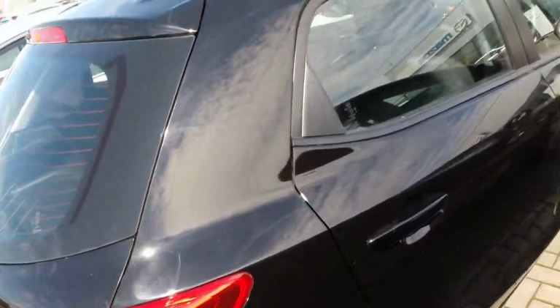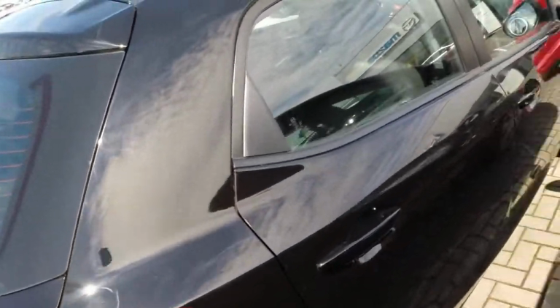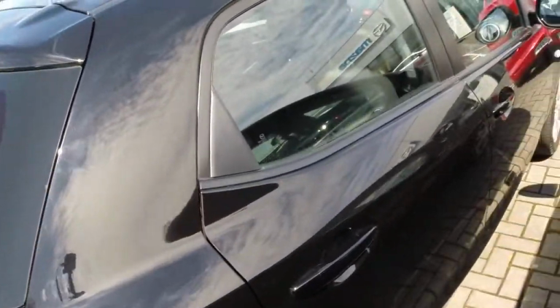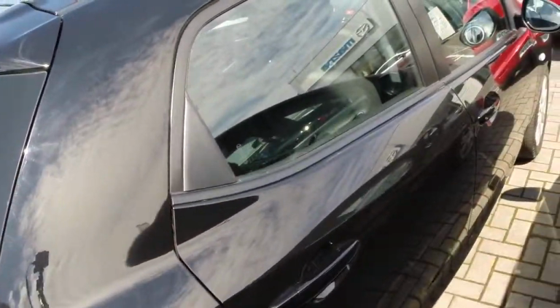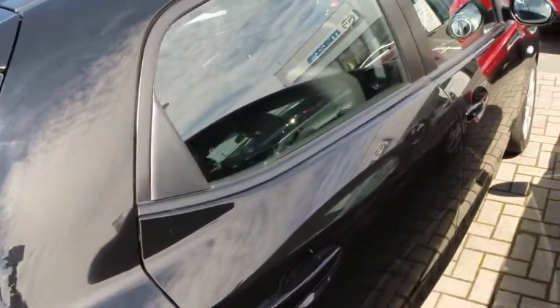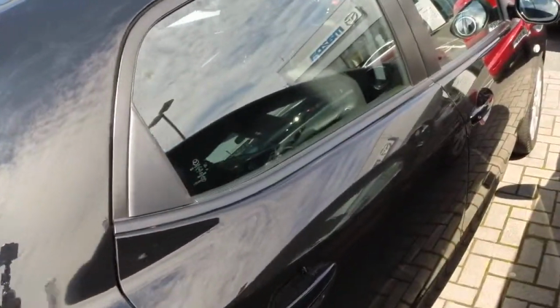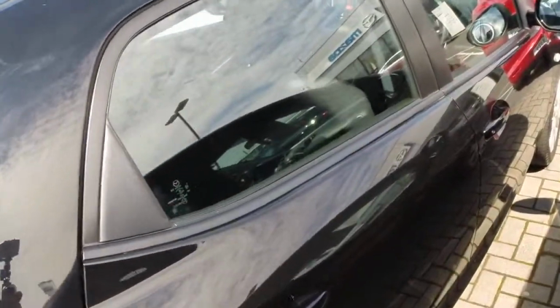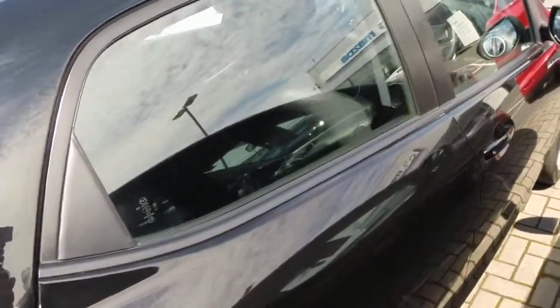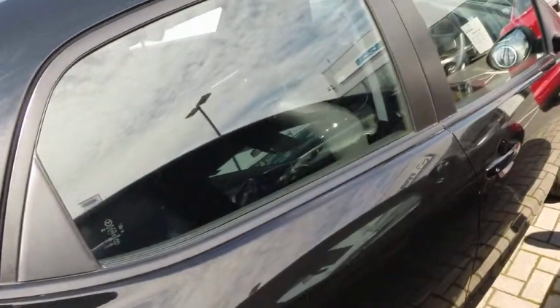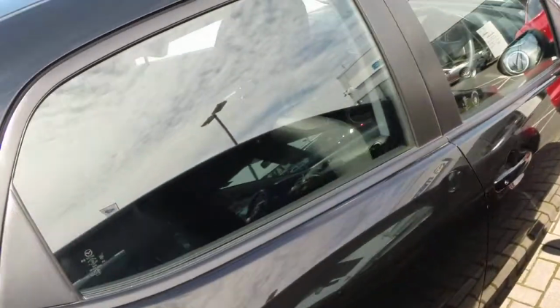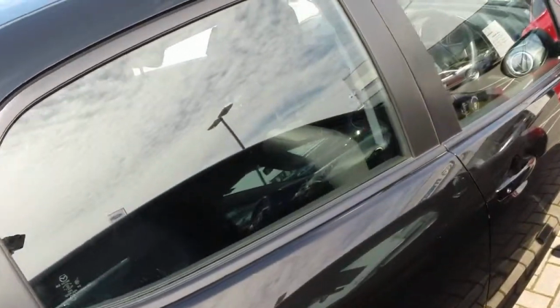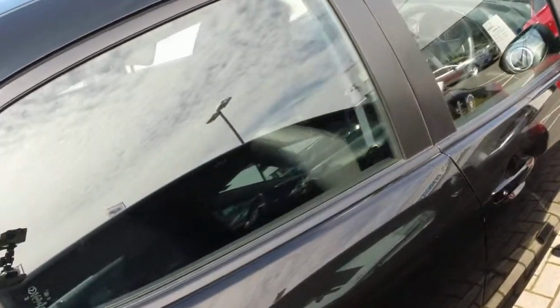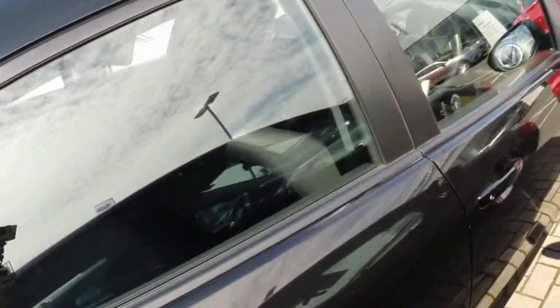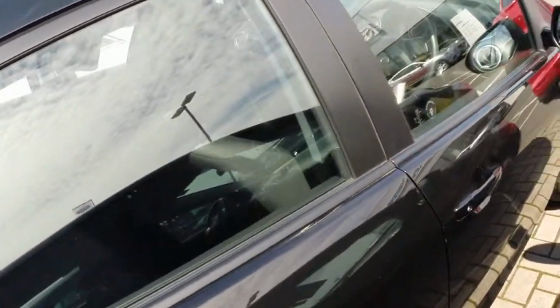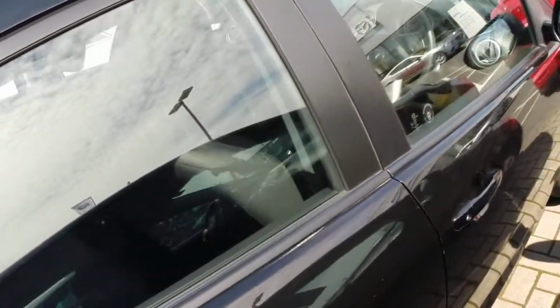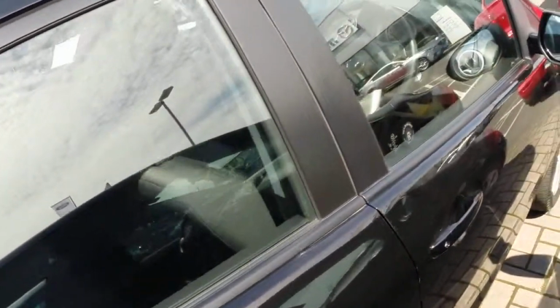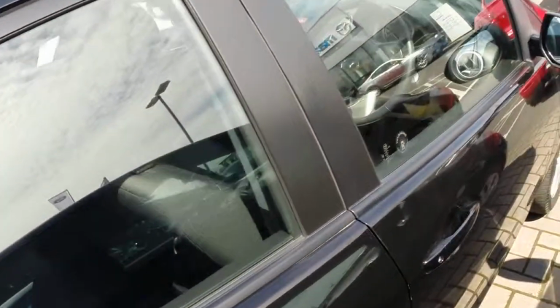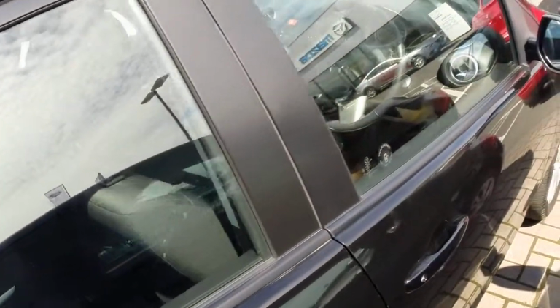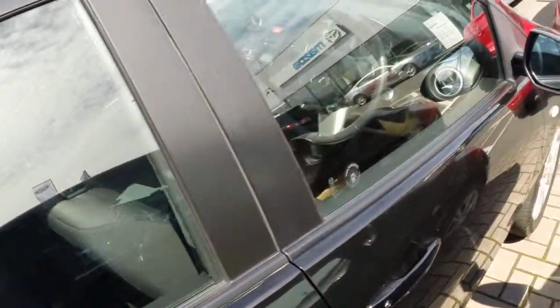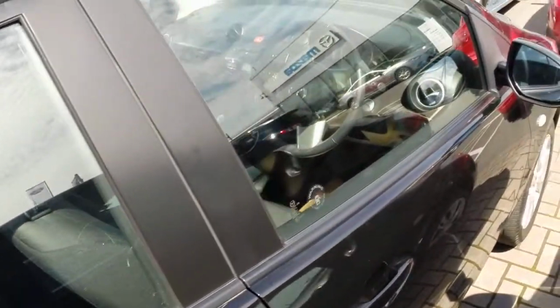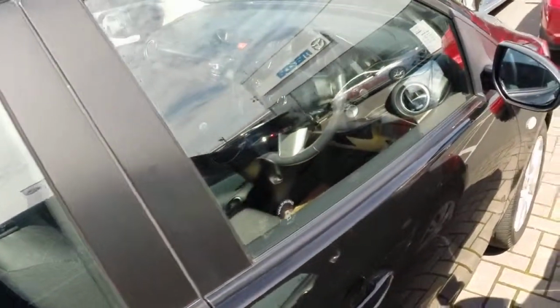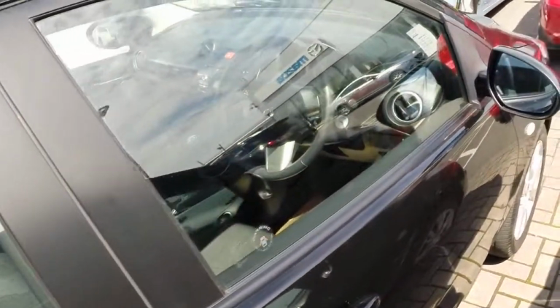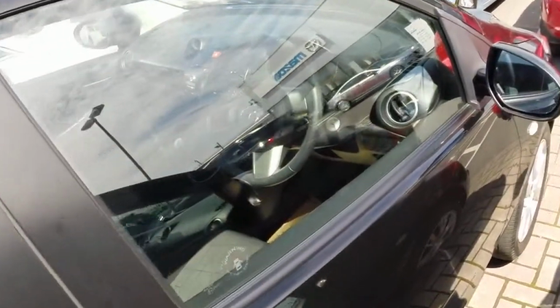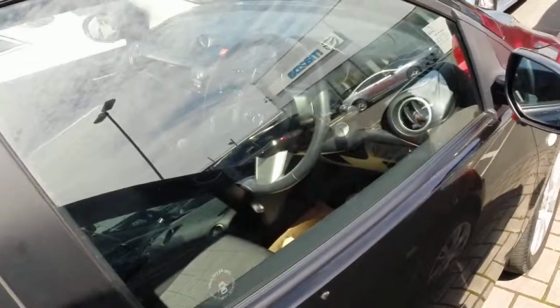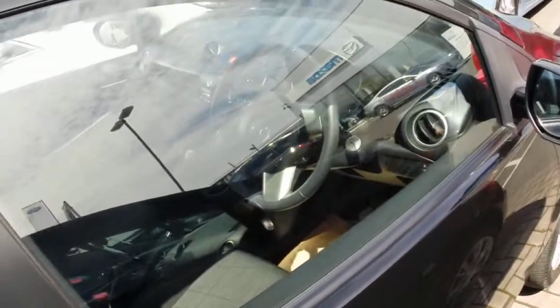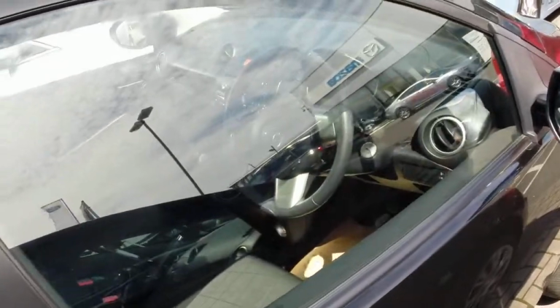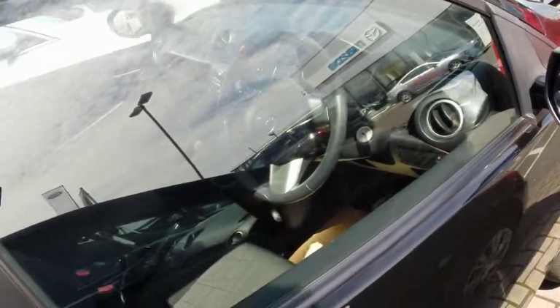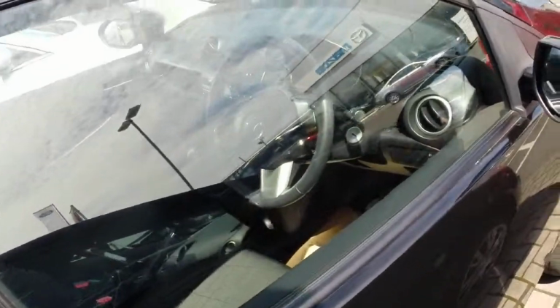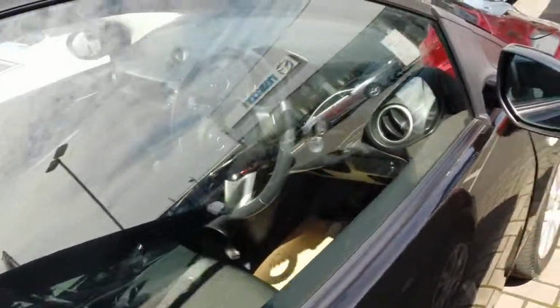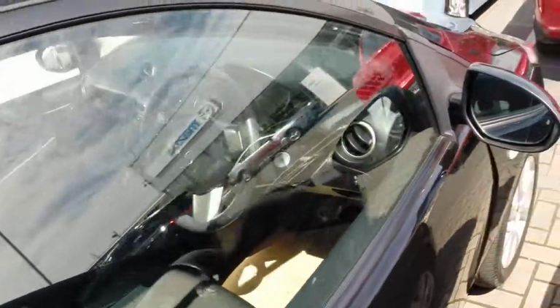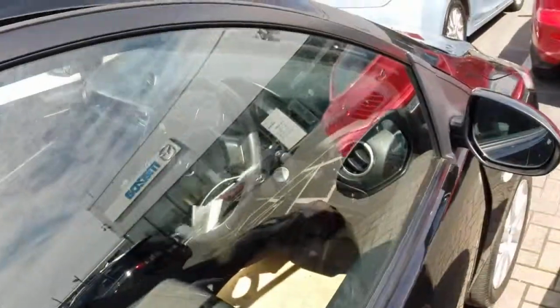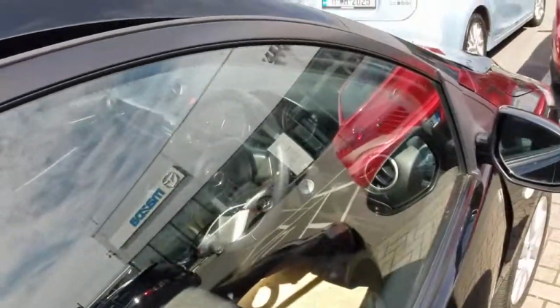All of our cars come with one year's fully comprehensive warranty, serviced to the highest standard.